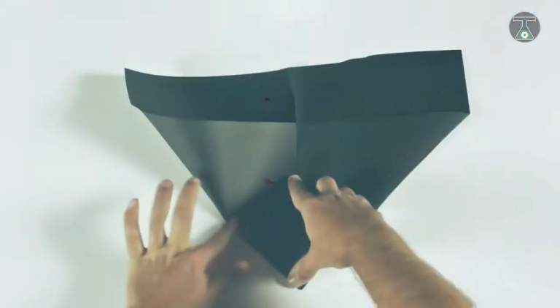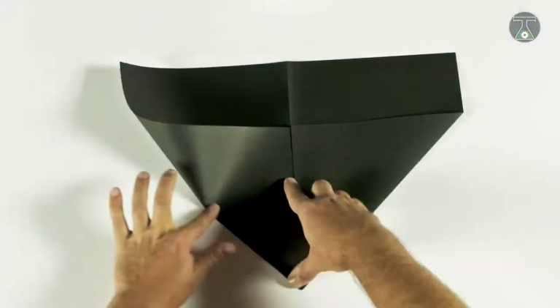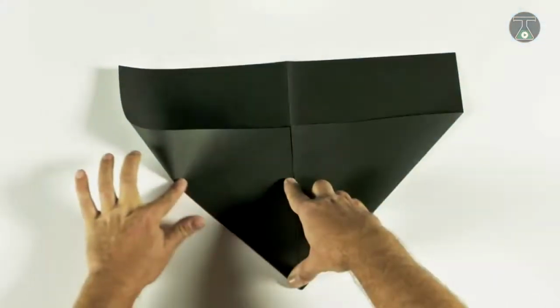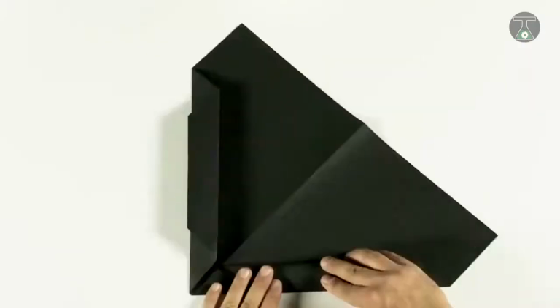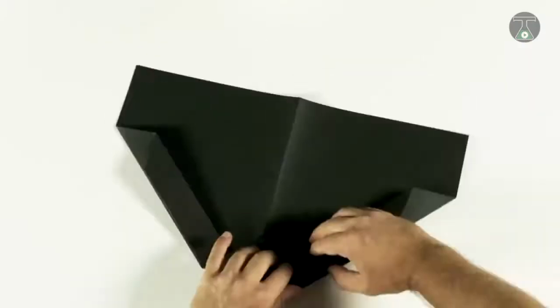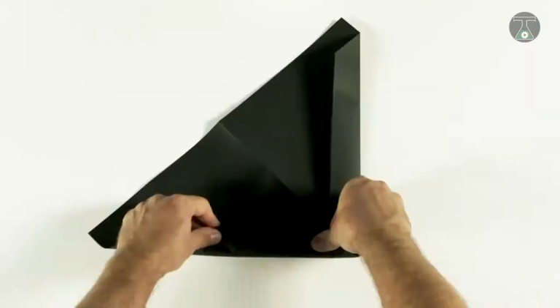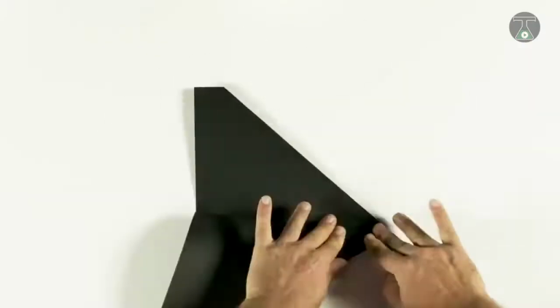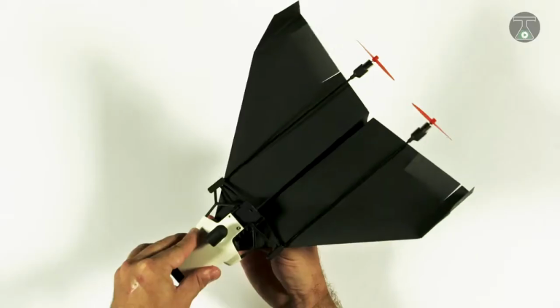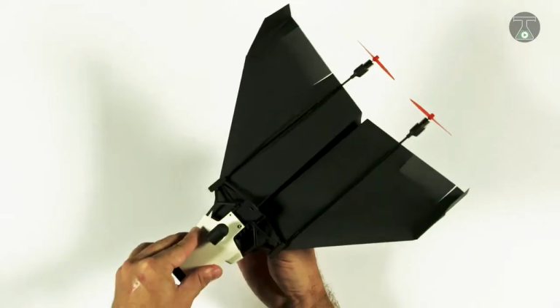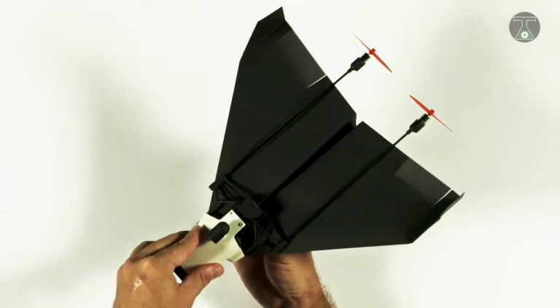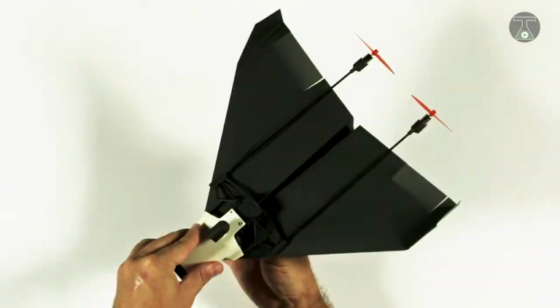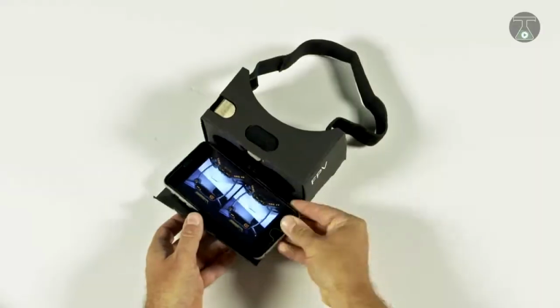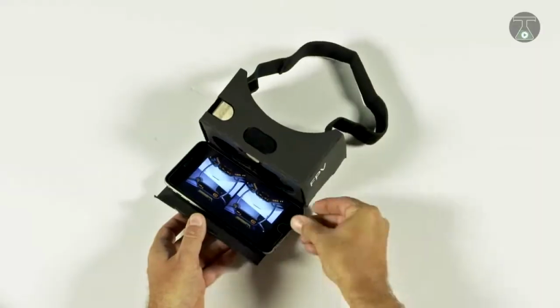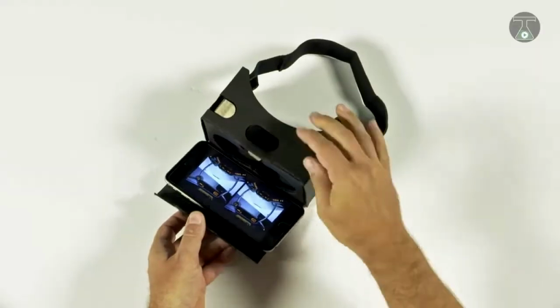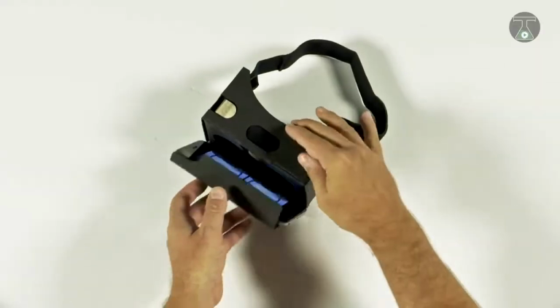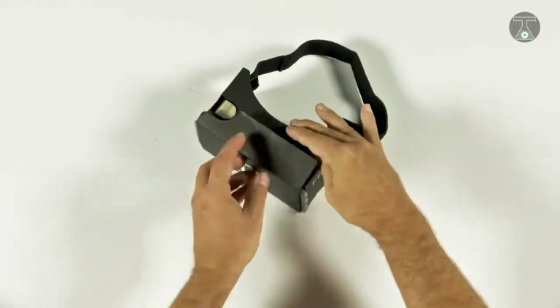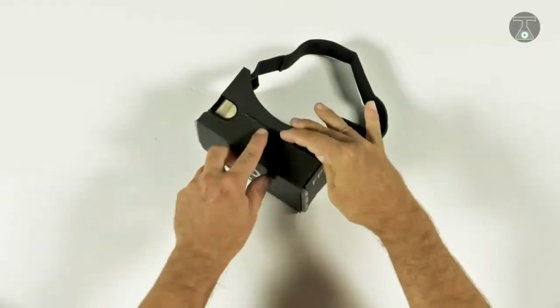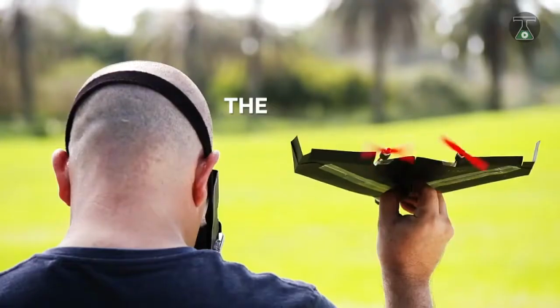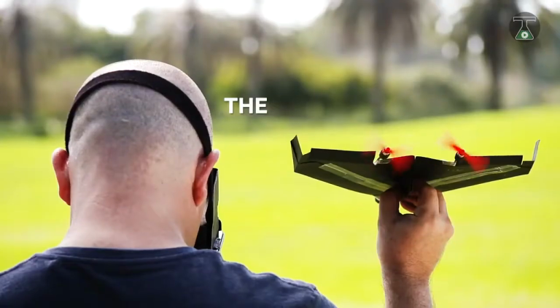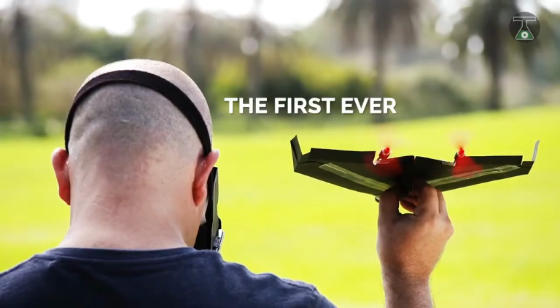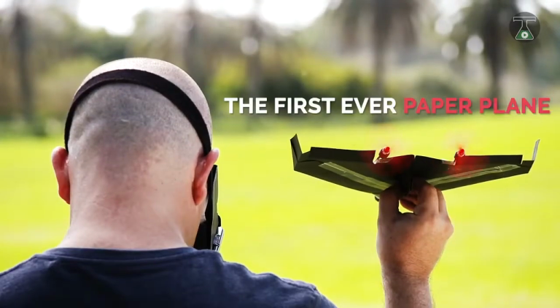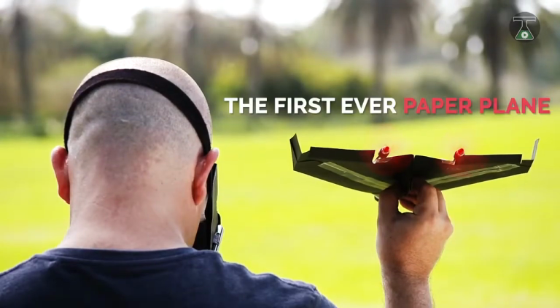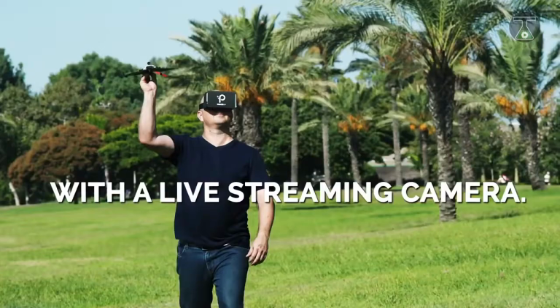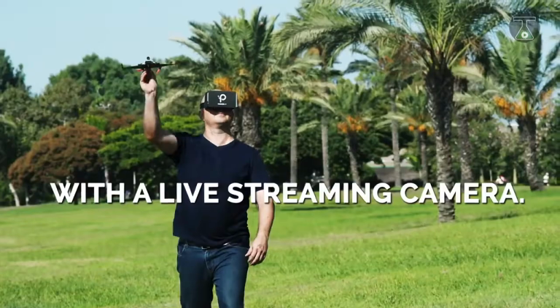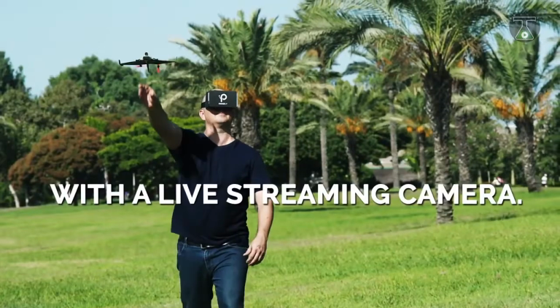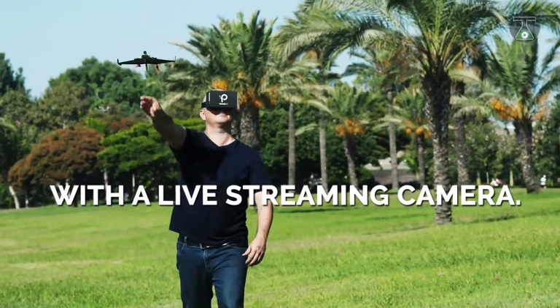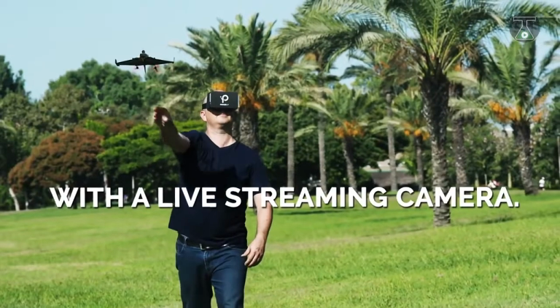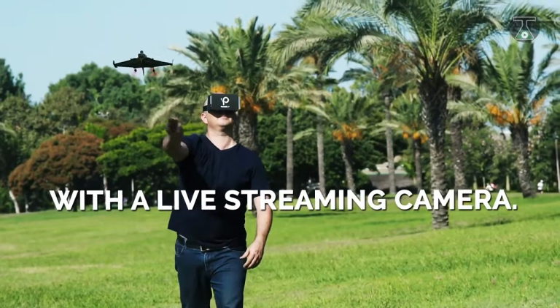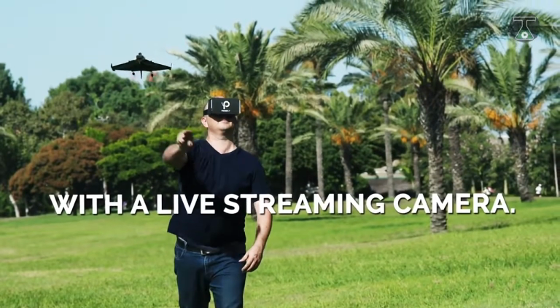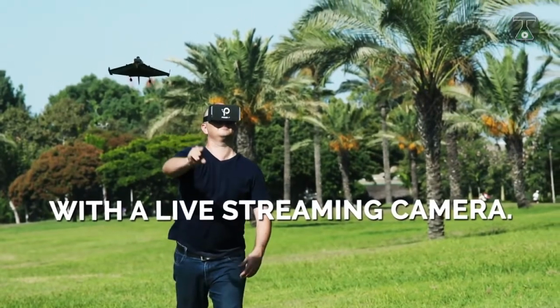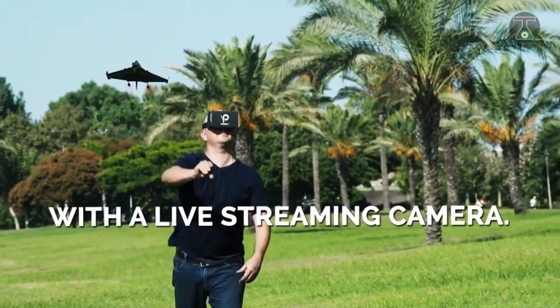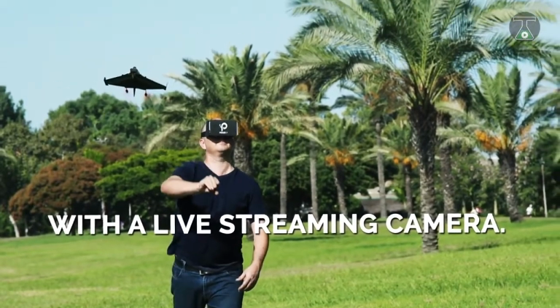Another model called the Power Up XFPV gives you the ultimate flying experience.